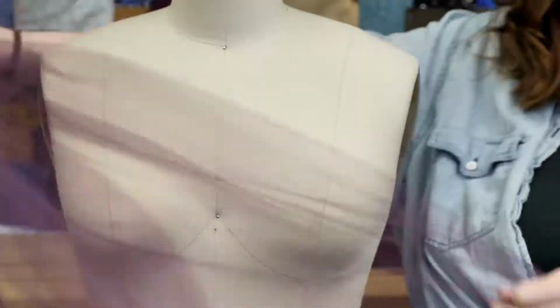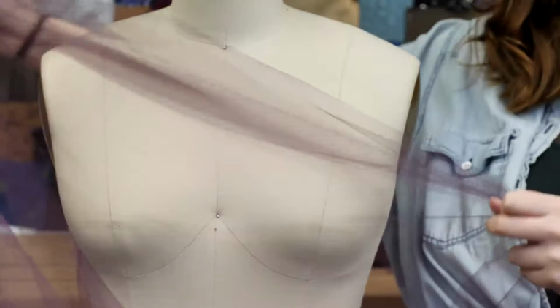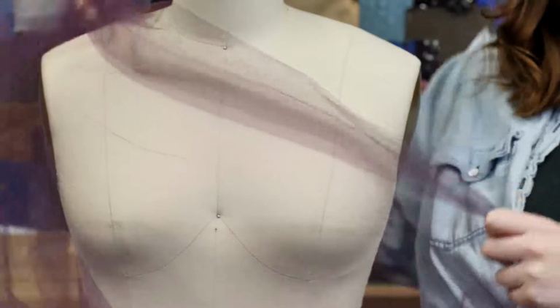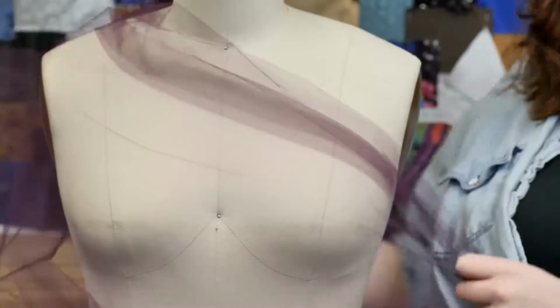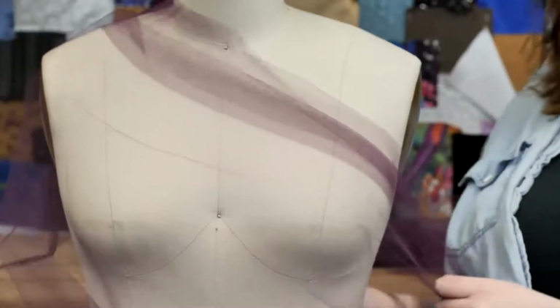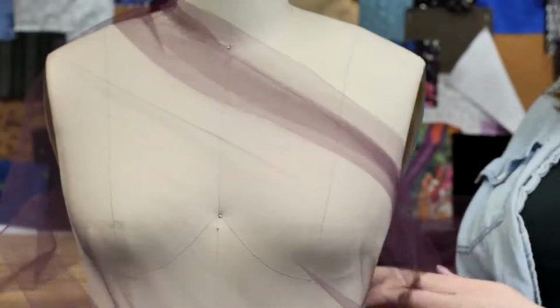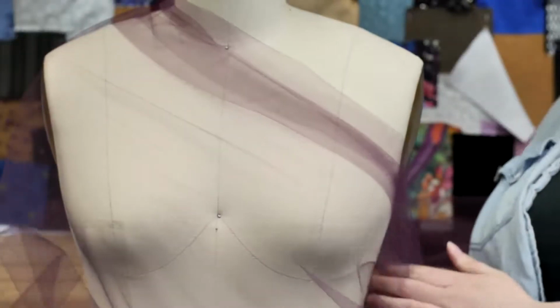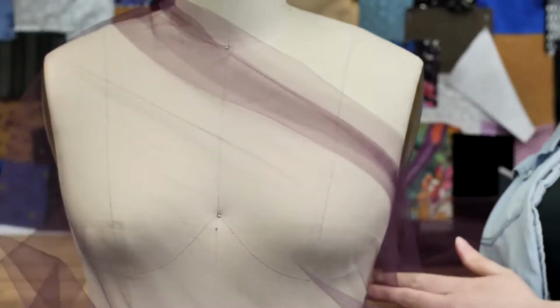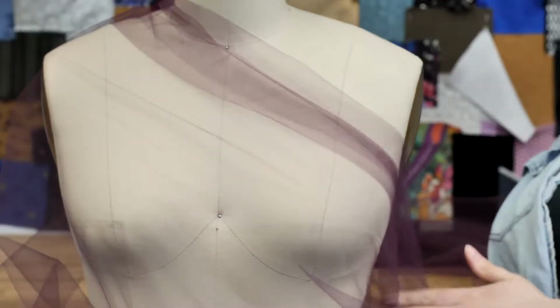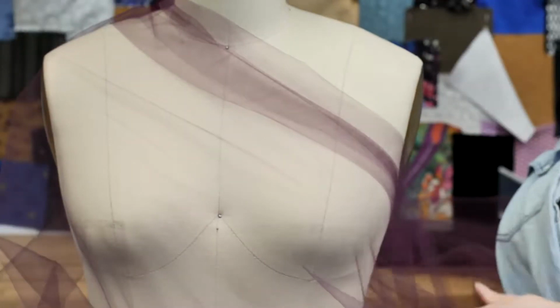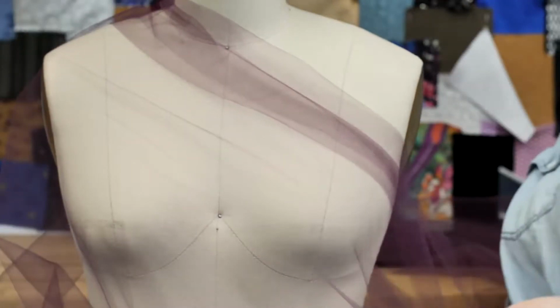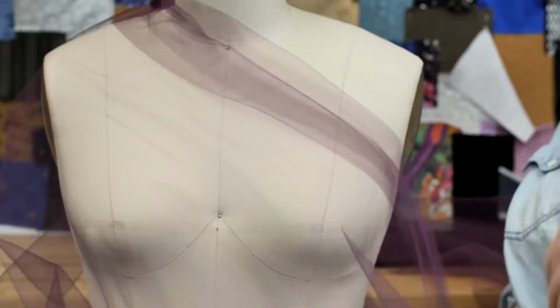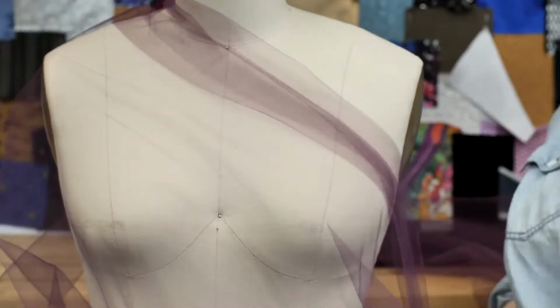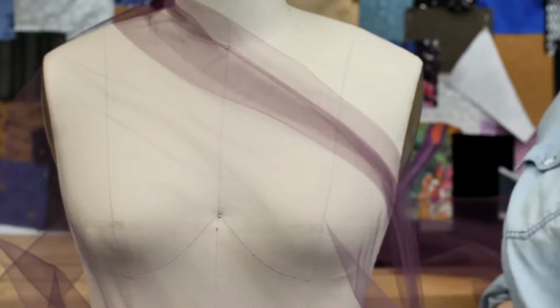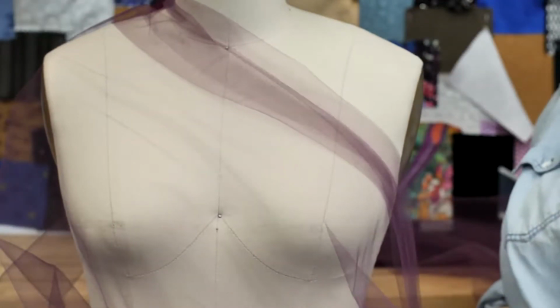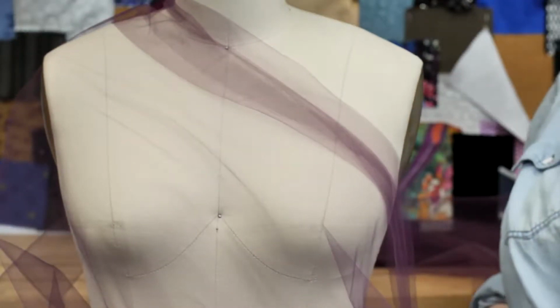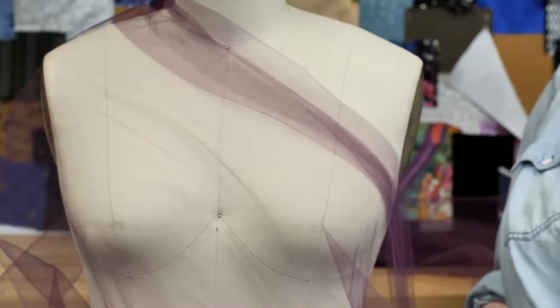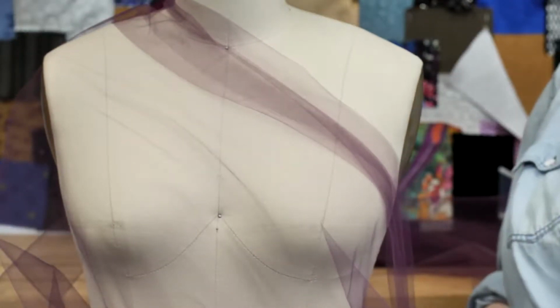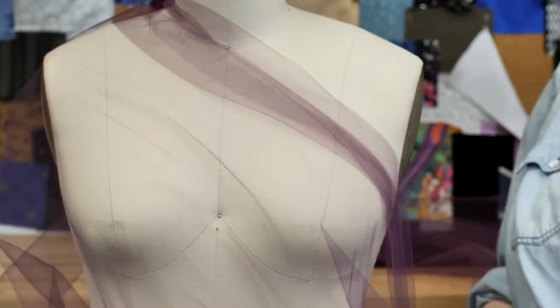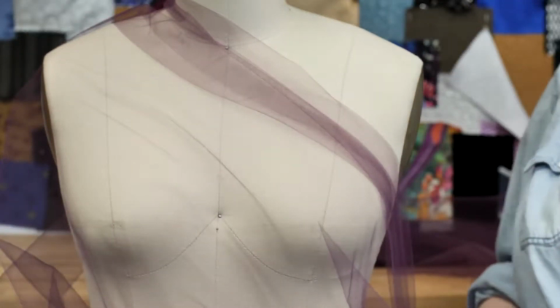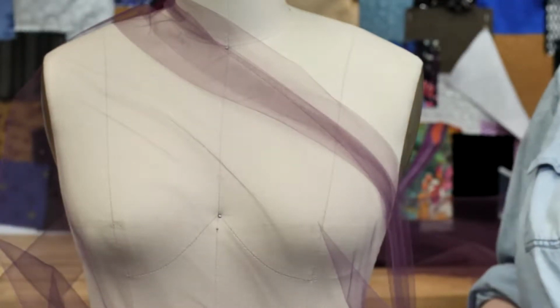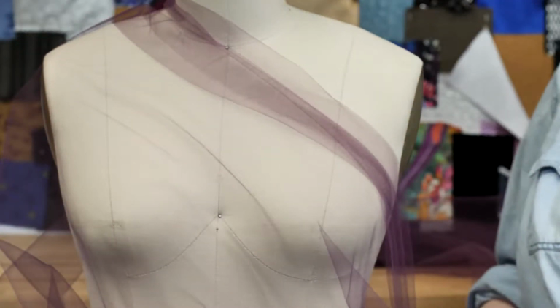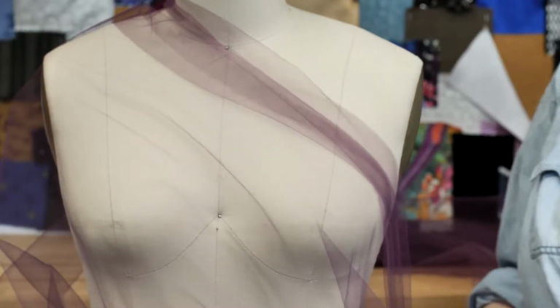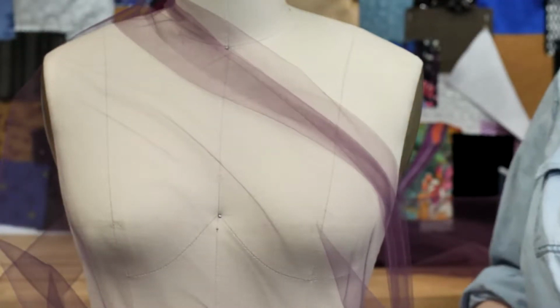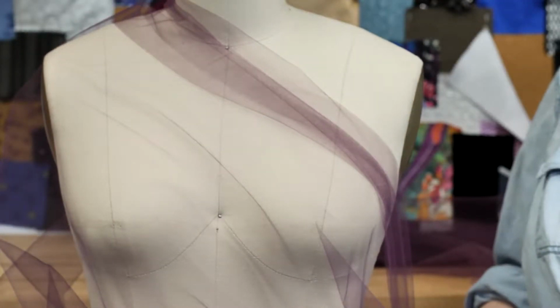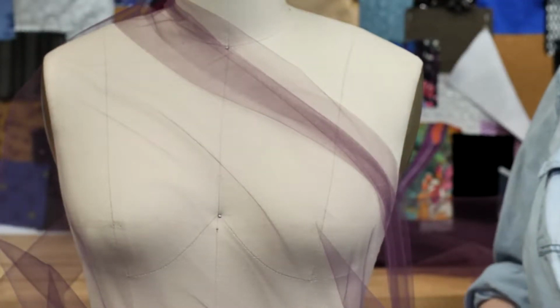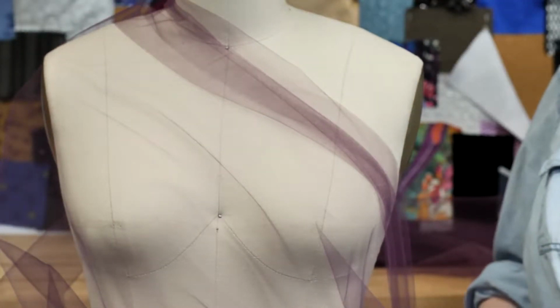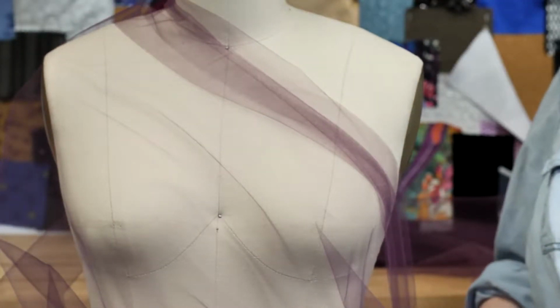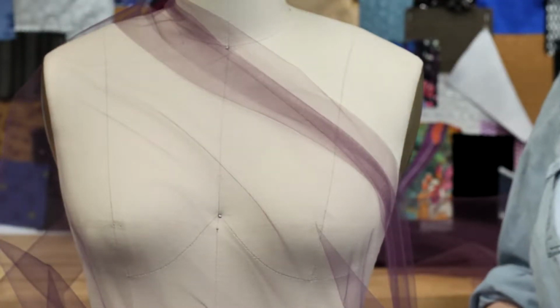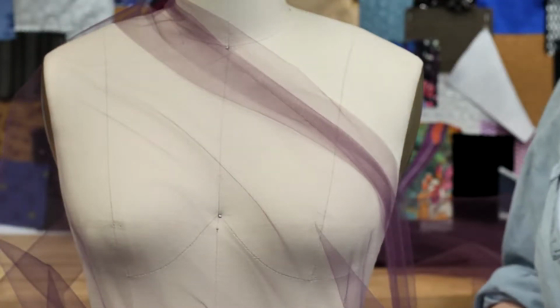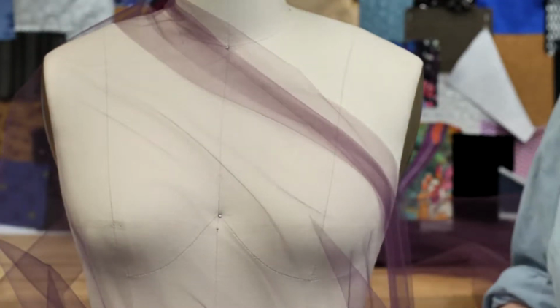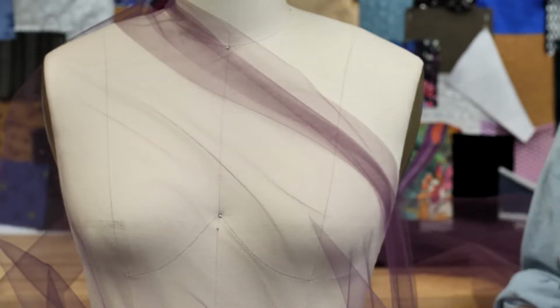This tulle would be perfect for a ballerina-inspired mini skirt paired with a silver sparkly bodysuit.